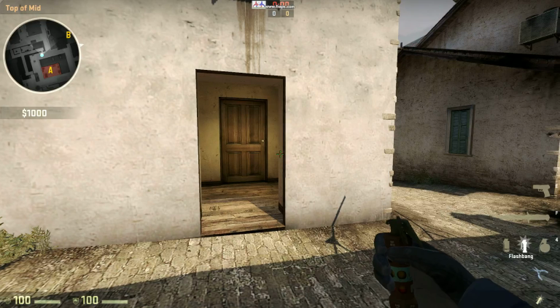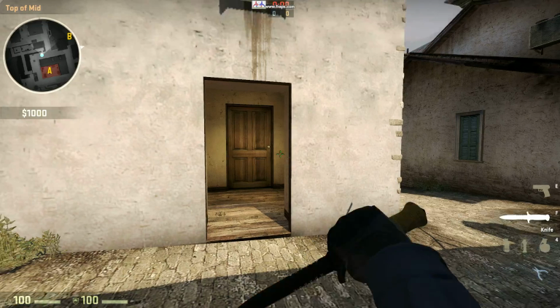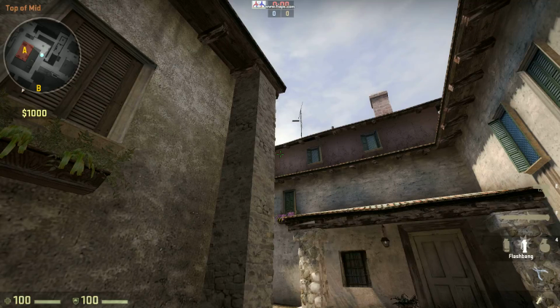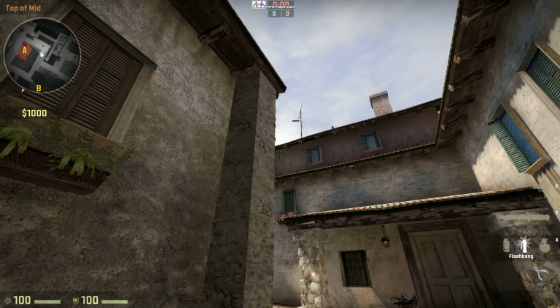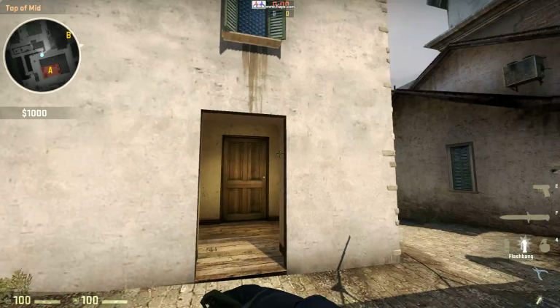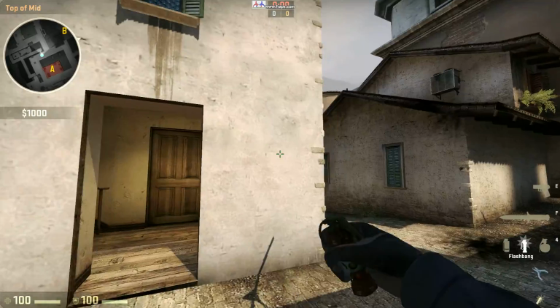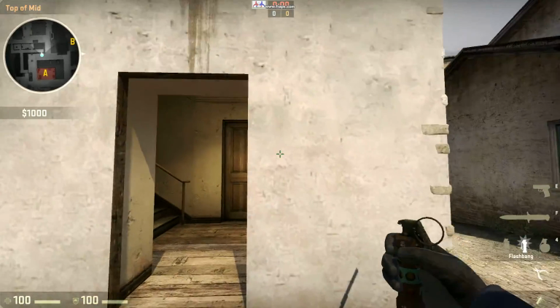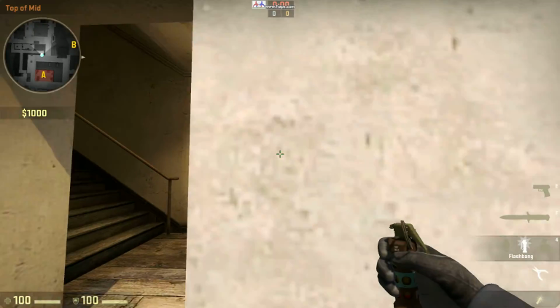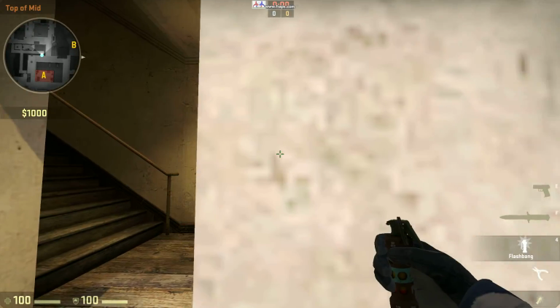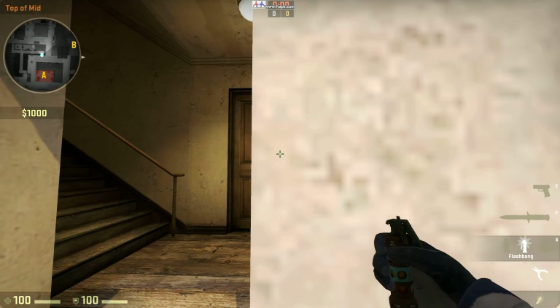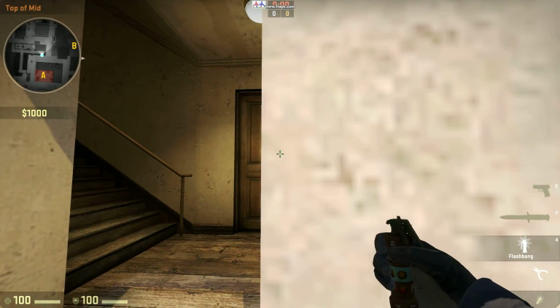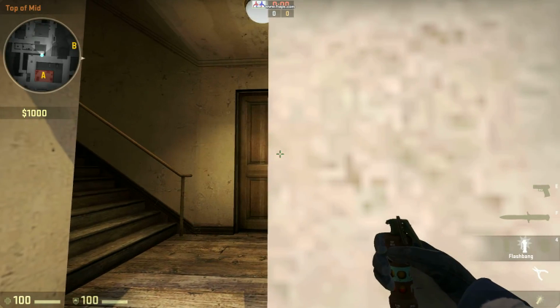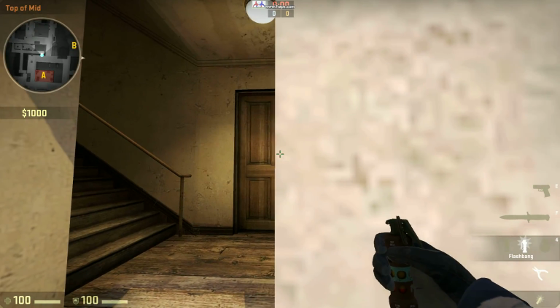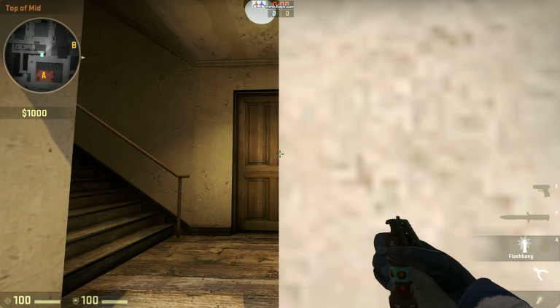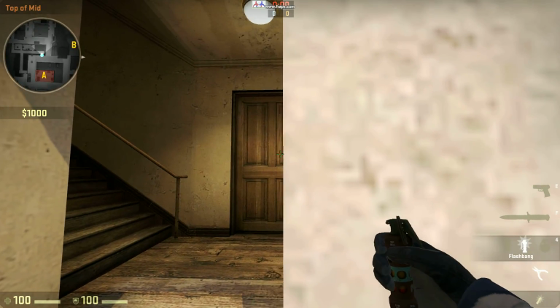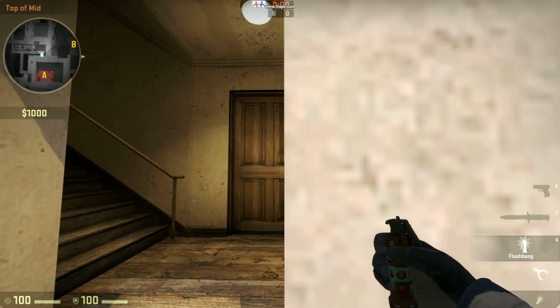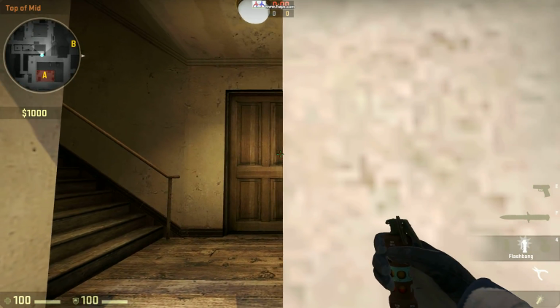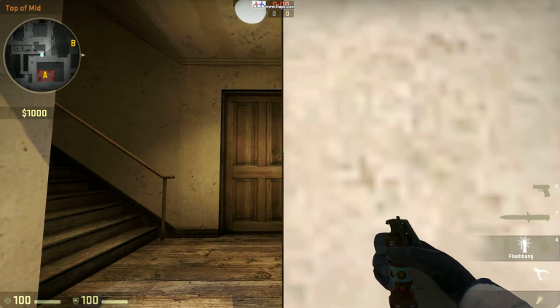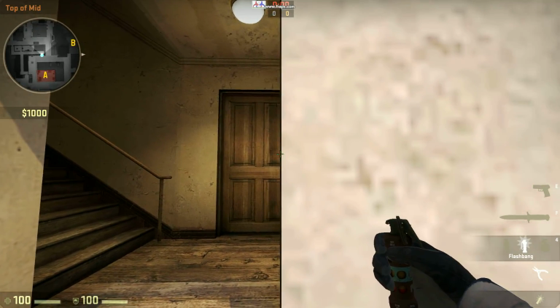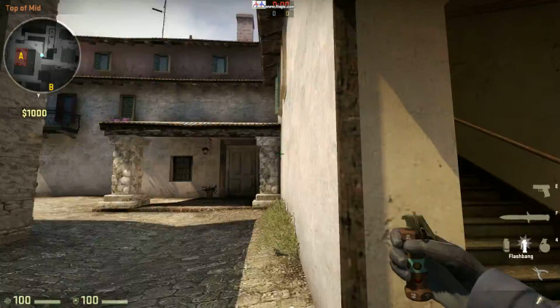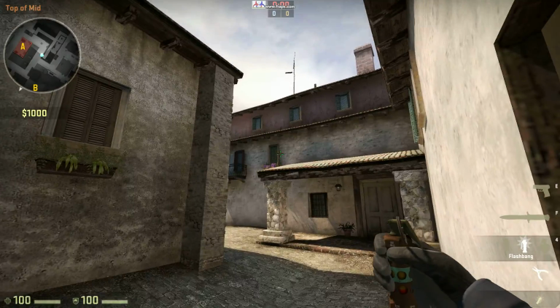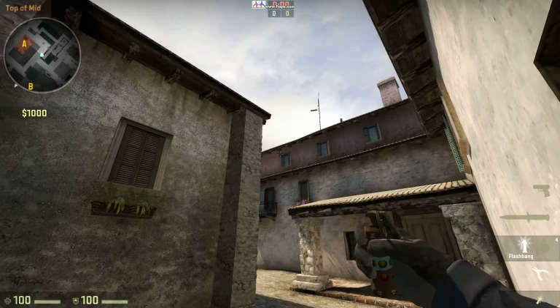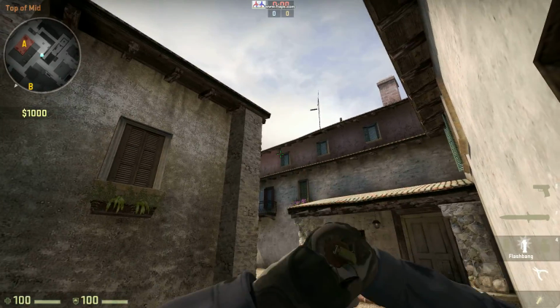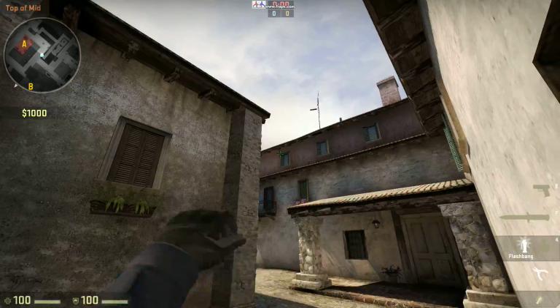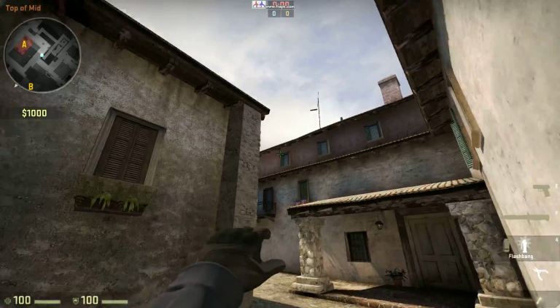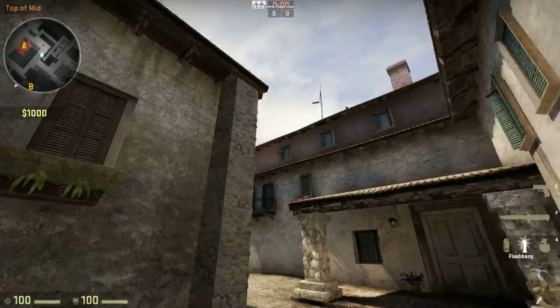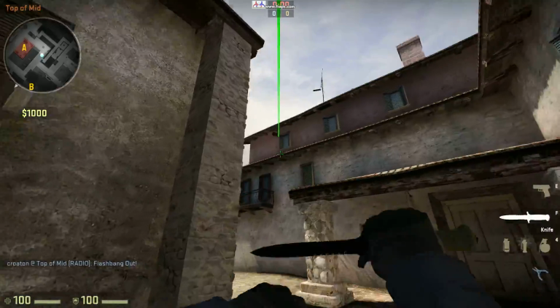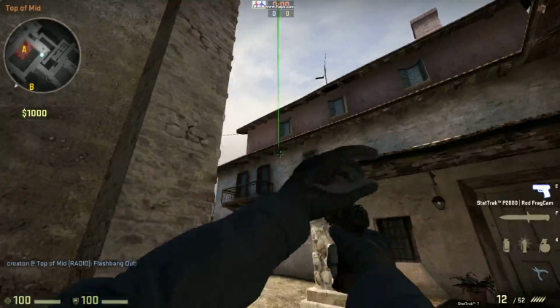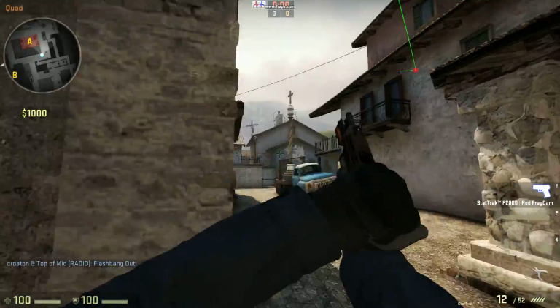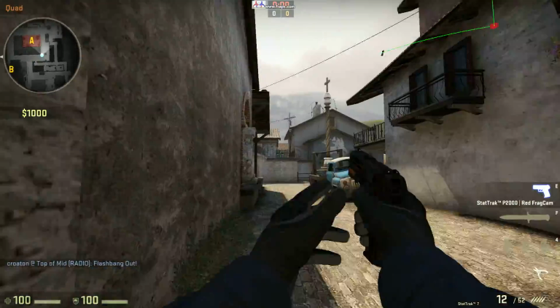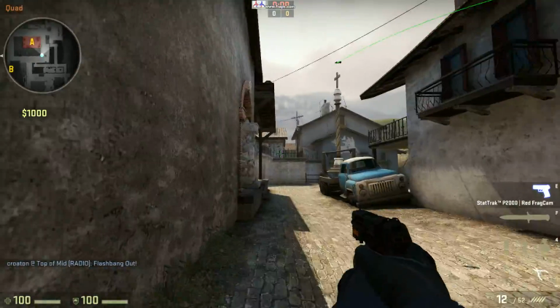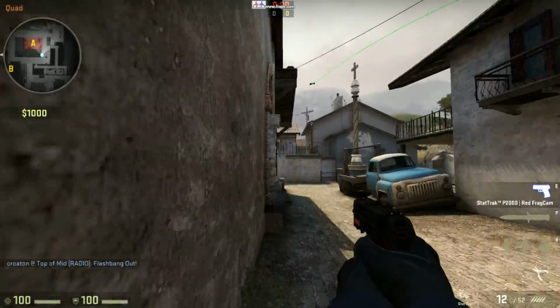This is a neat little flash on site. You line yourself up to this wall, aim at the top left corner, then run and throw while hugging the left wall.